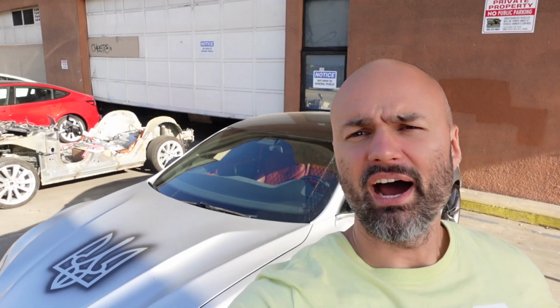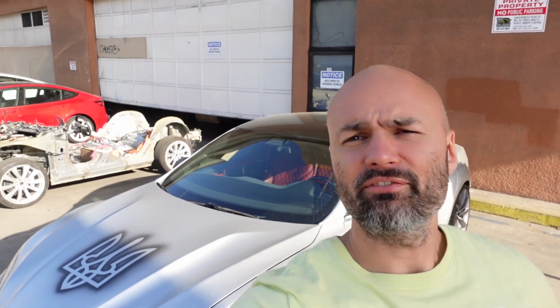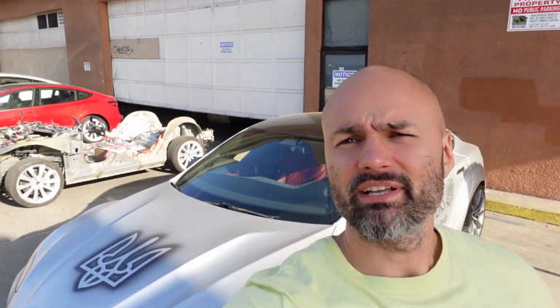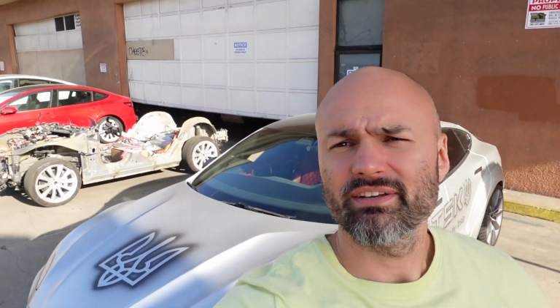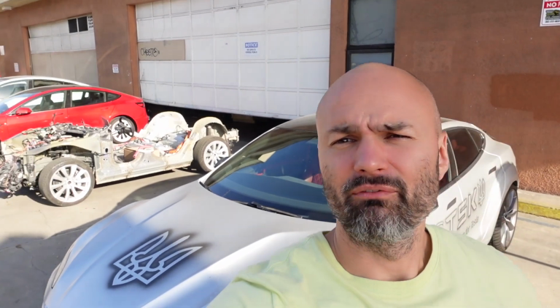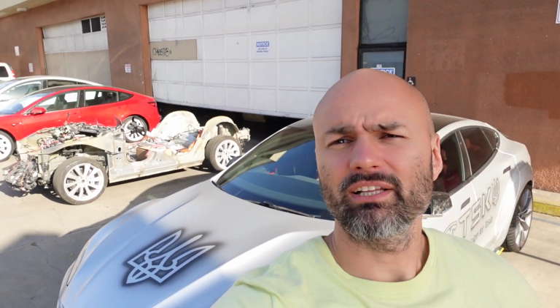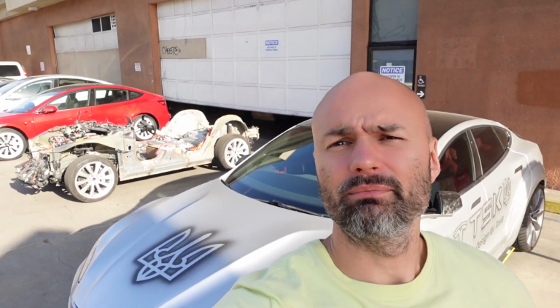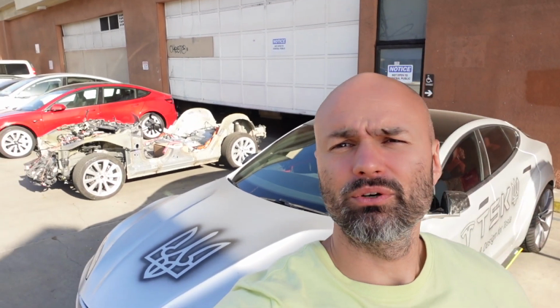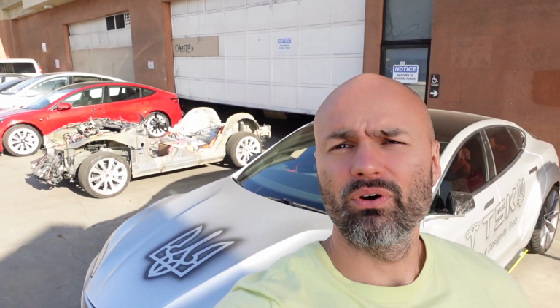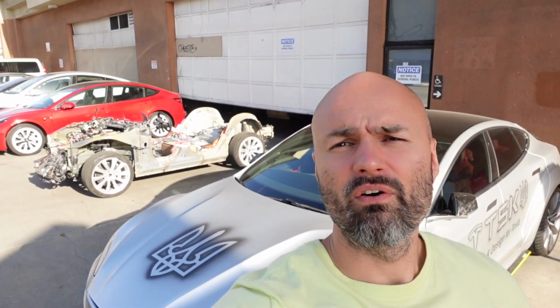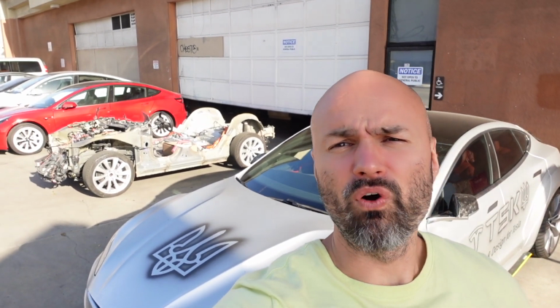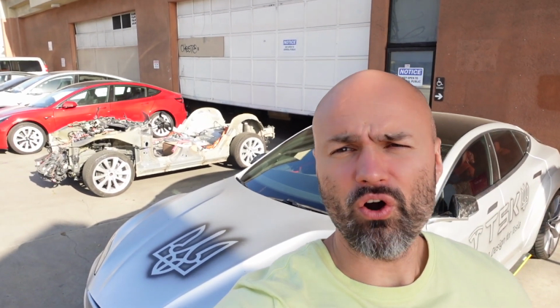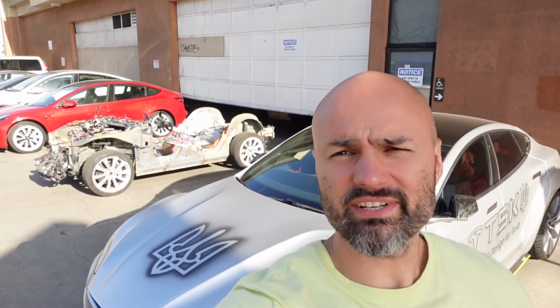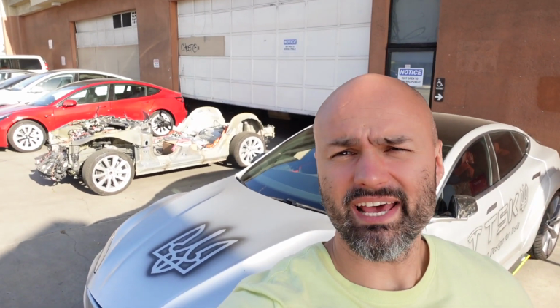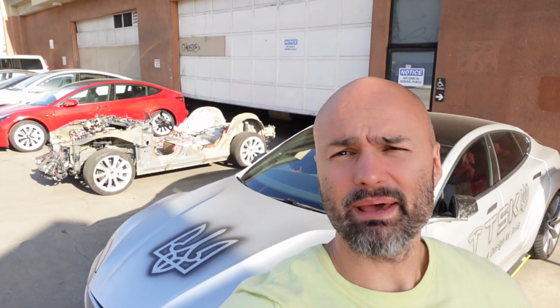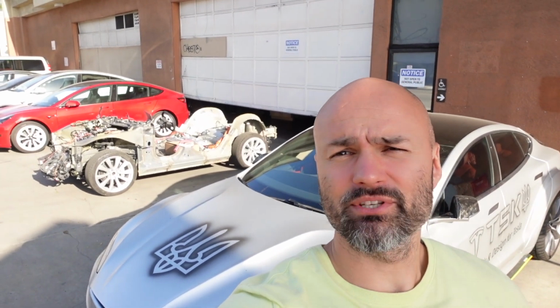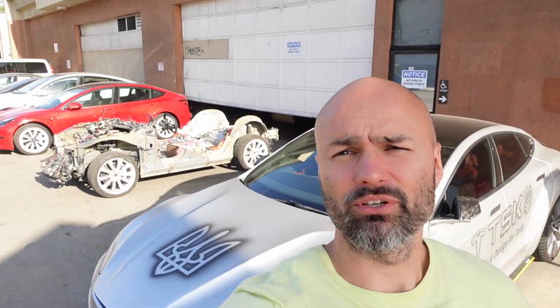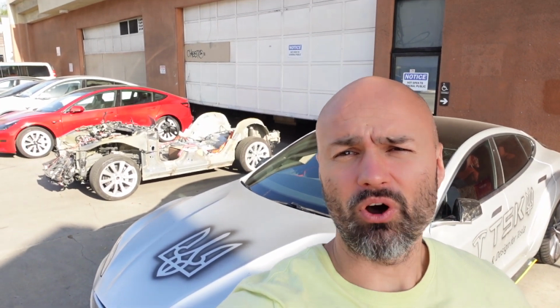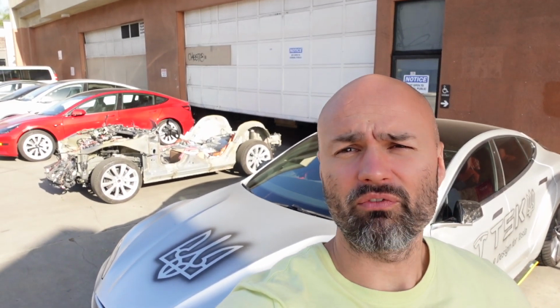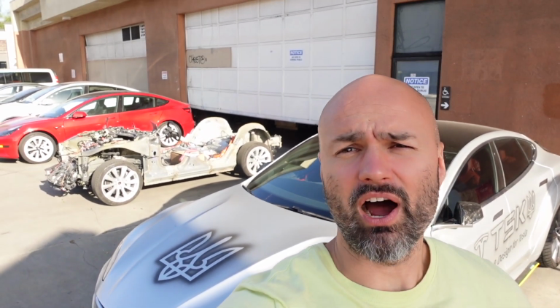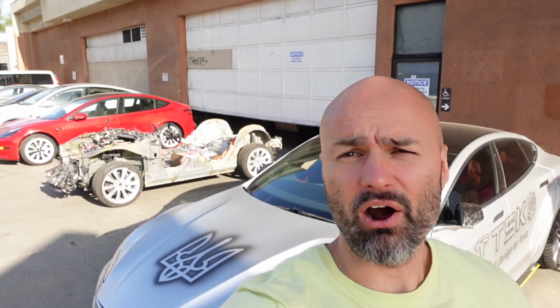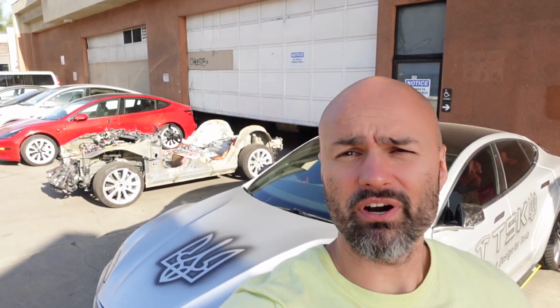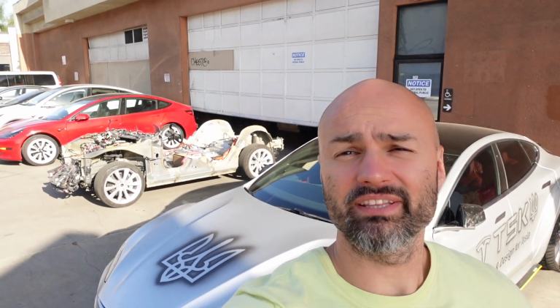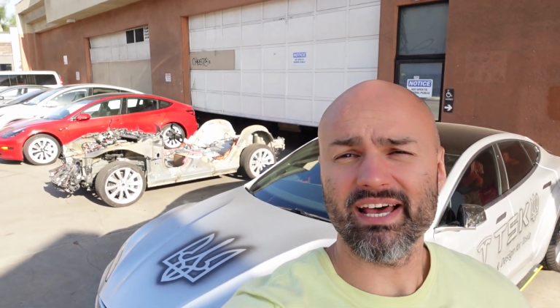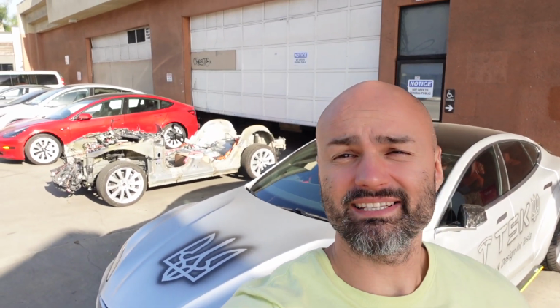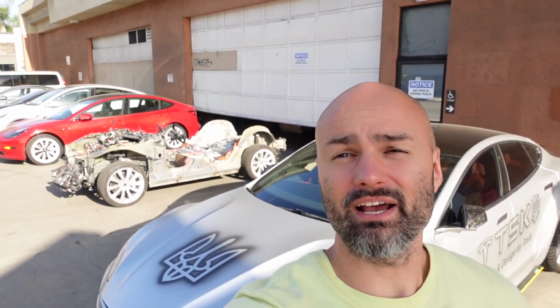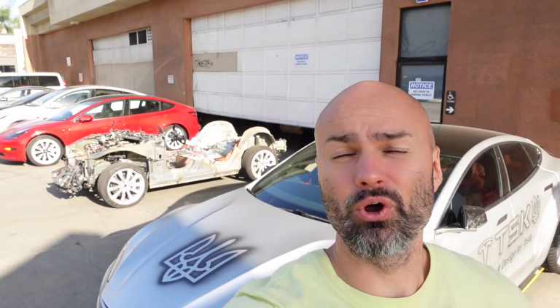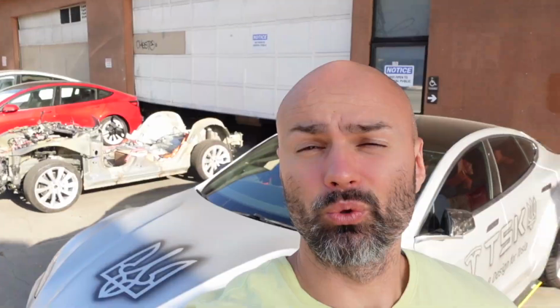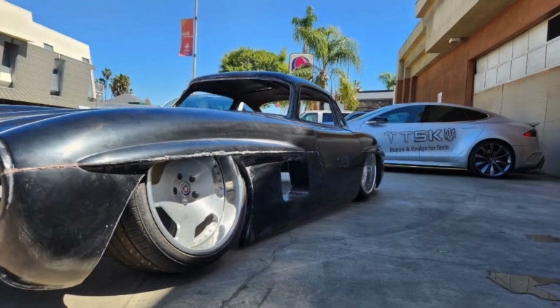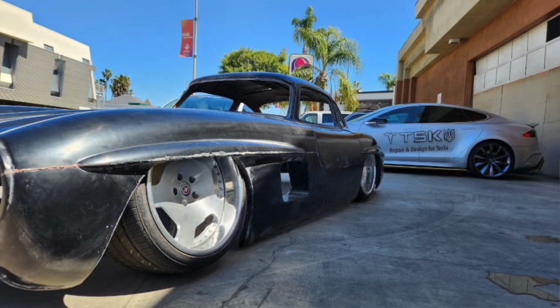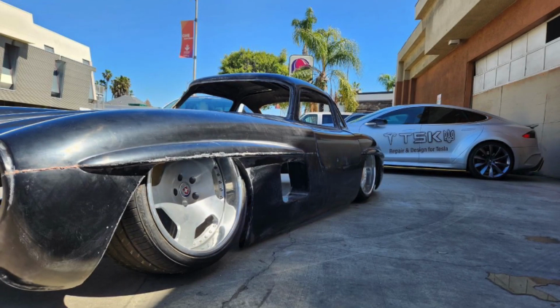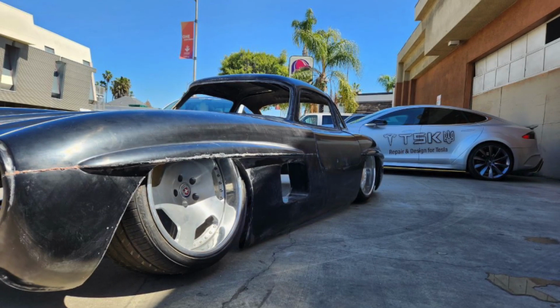Hi friends! Welcome to the 4th episode of our Tesla Coolwind project.